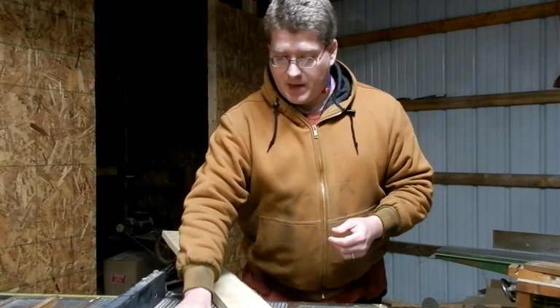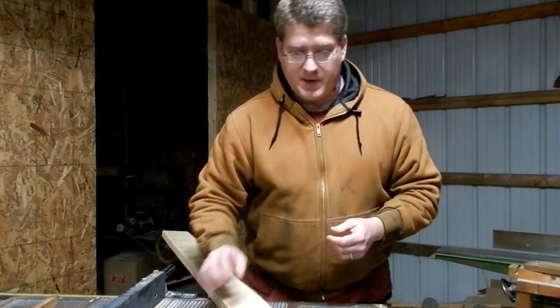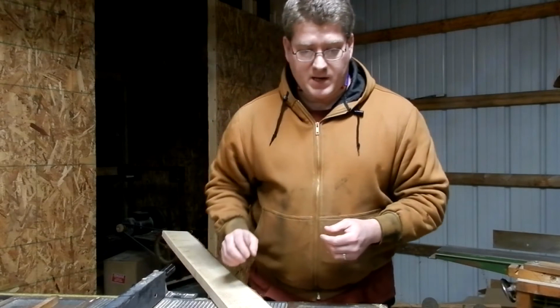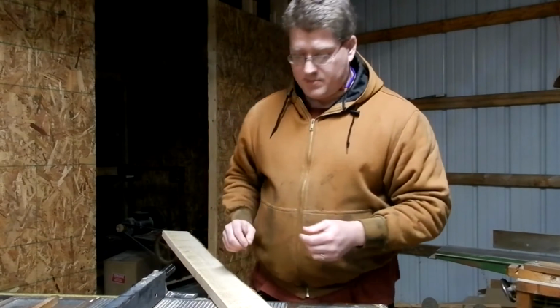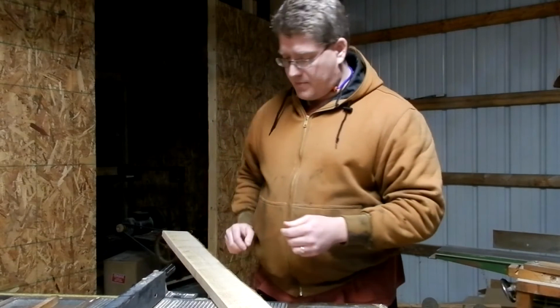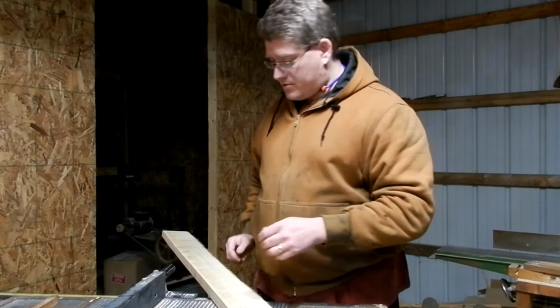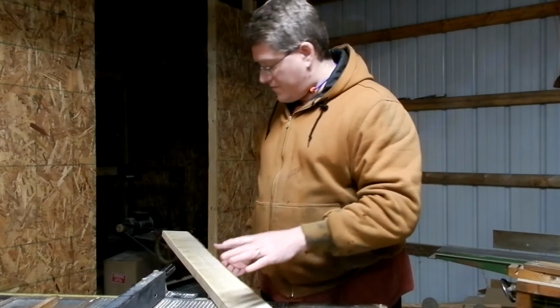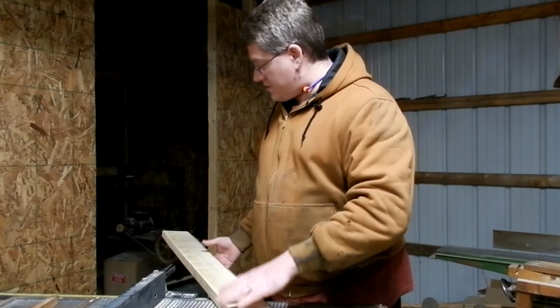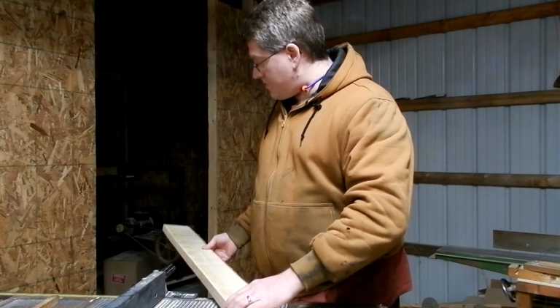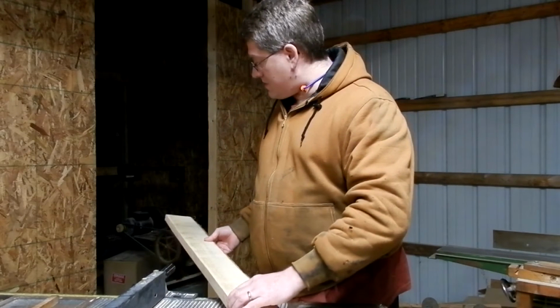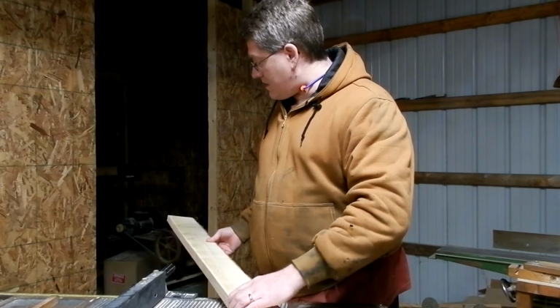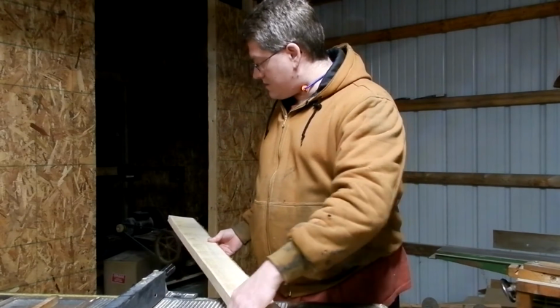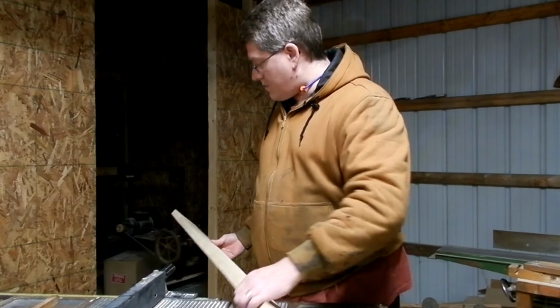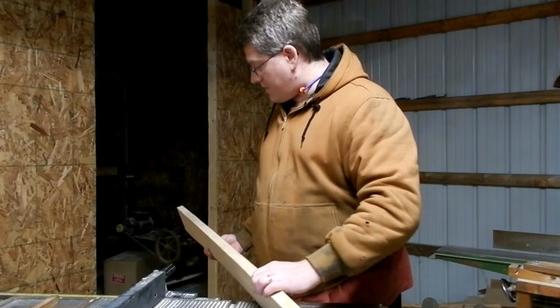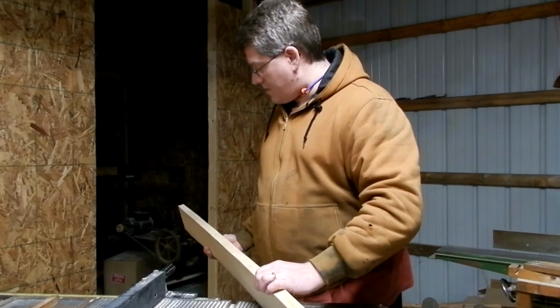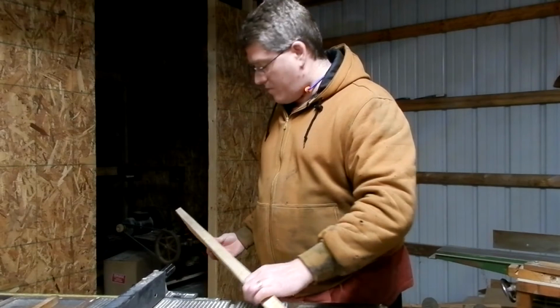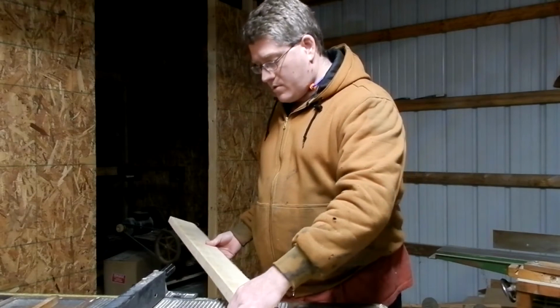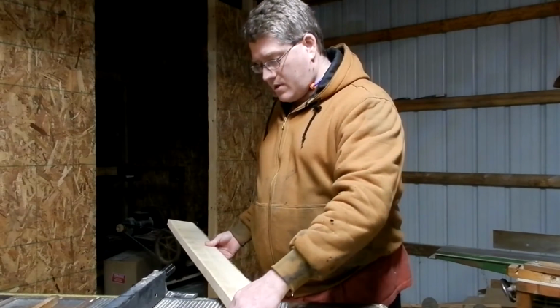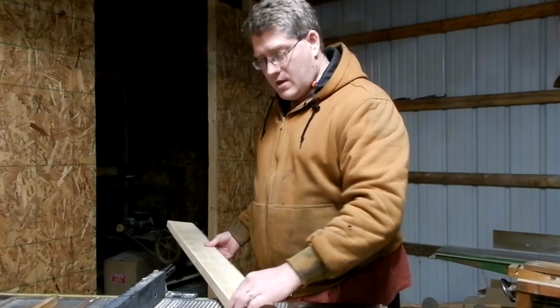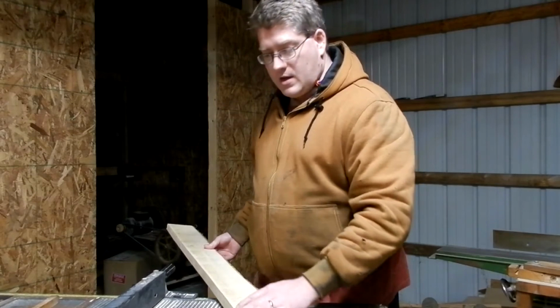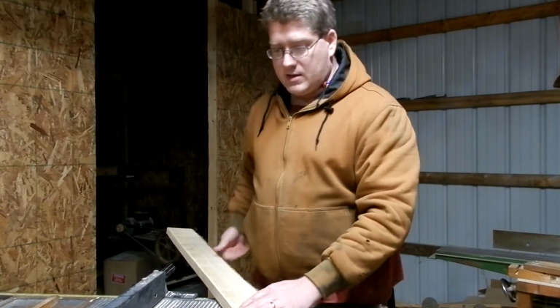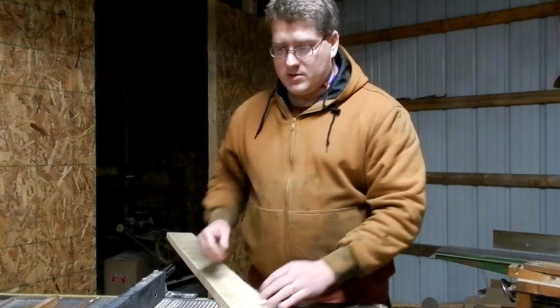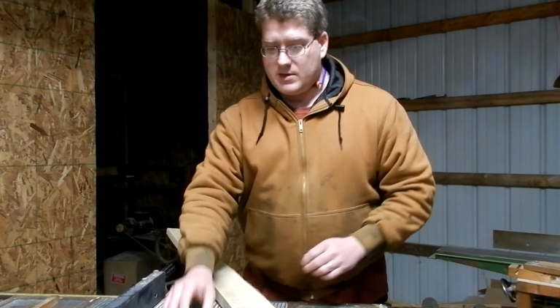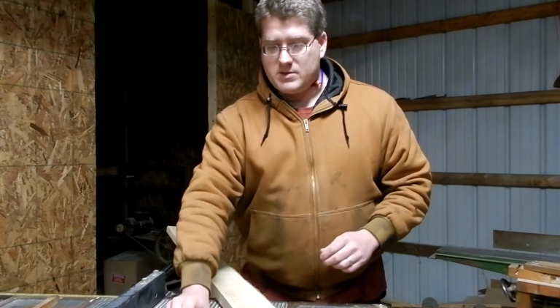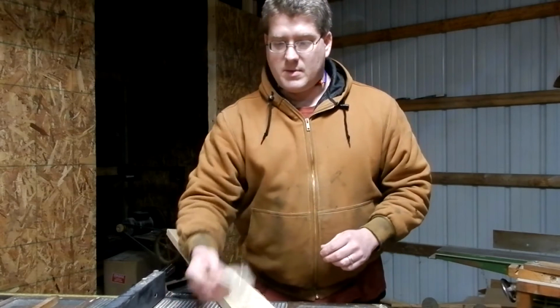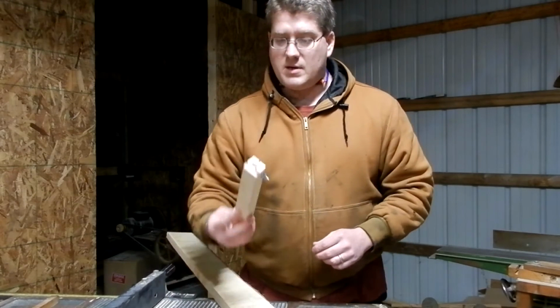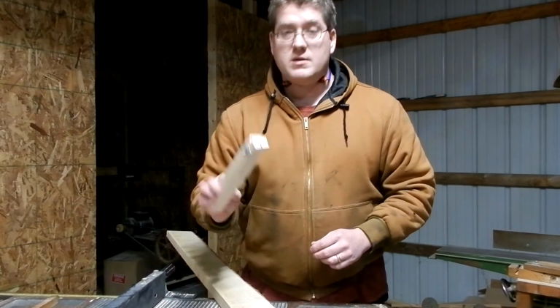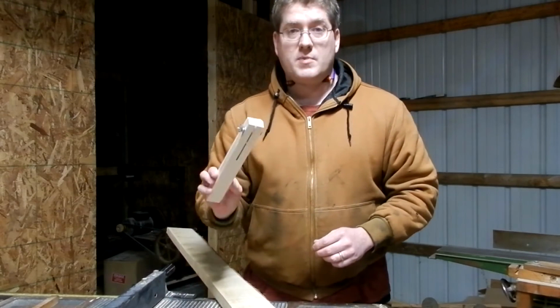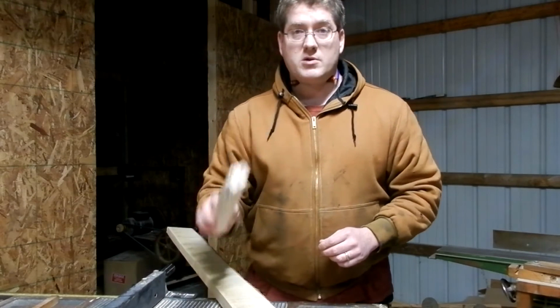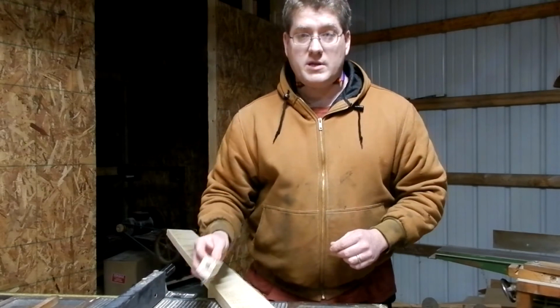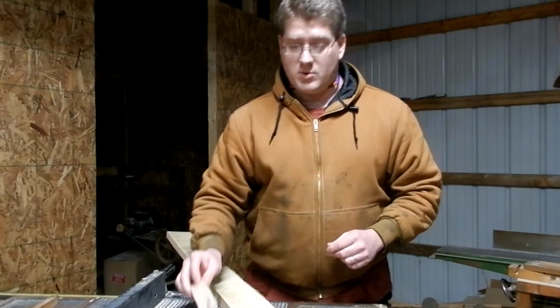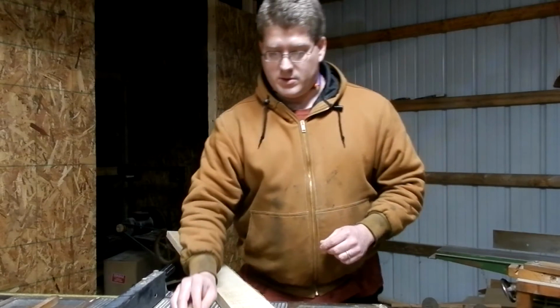I'm going to make it out of some maple. The first step is to take this rough cut maple board and turn it into some smaller clean boards.